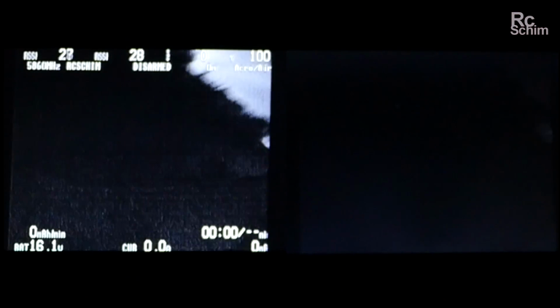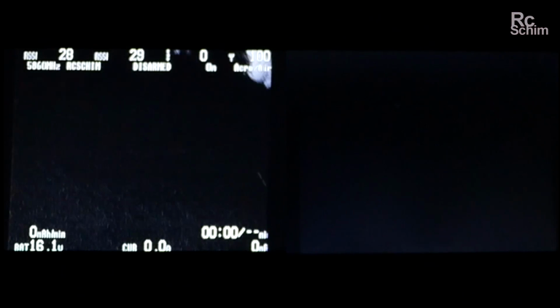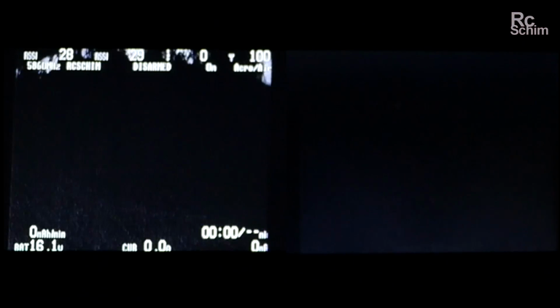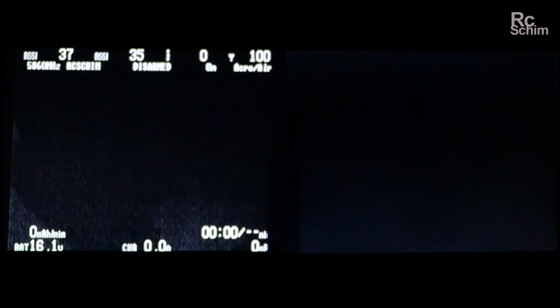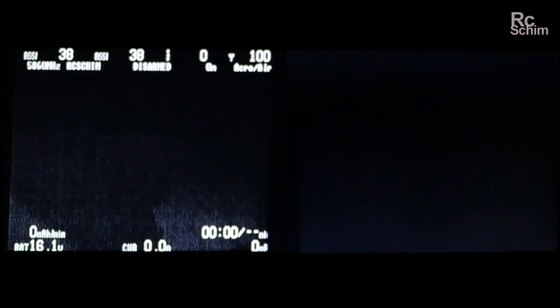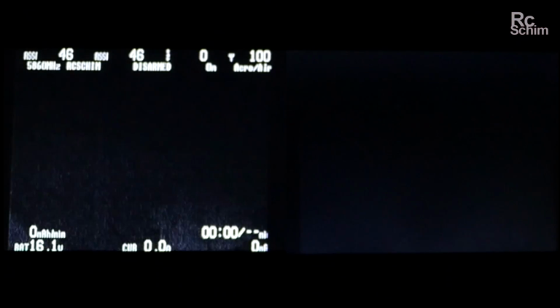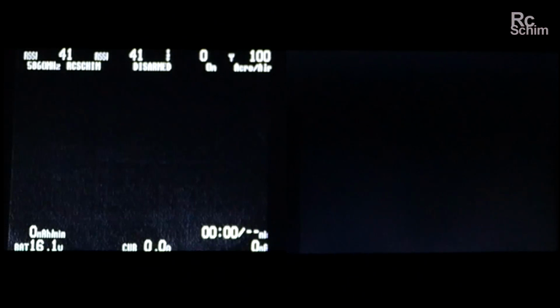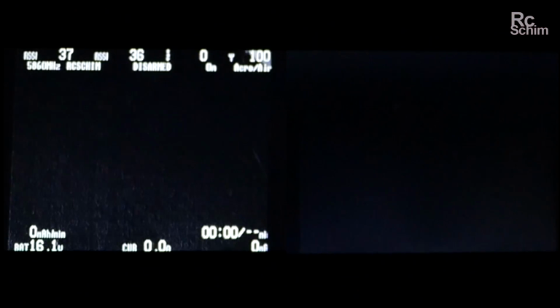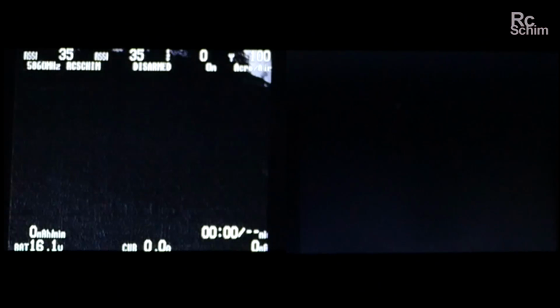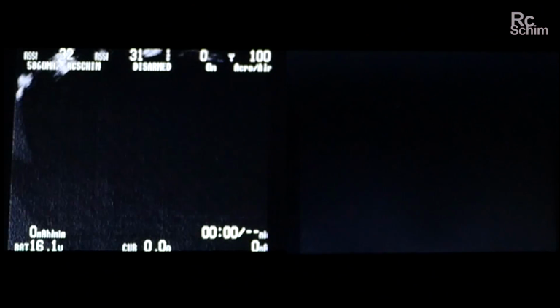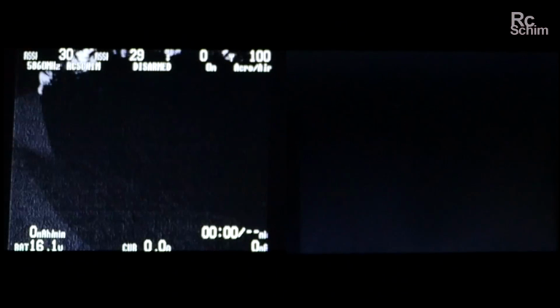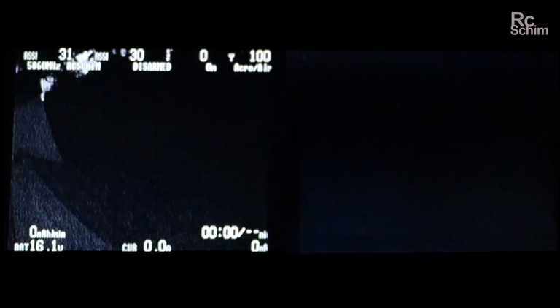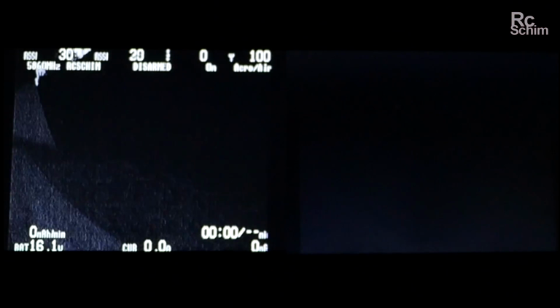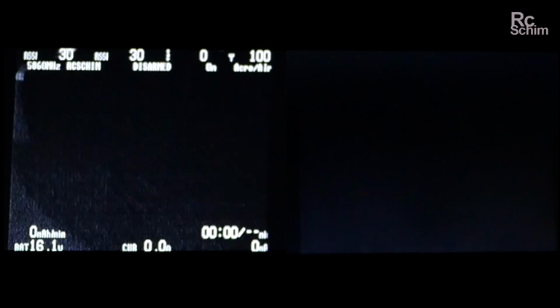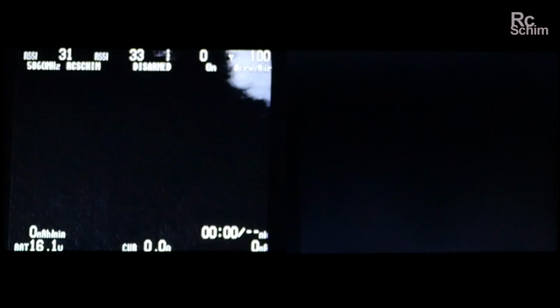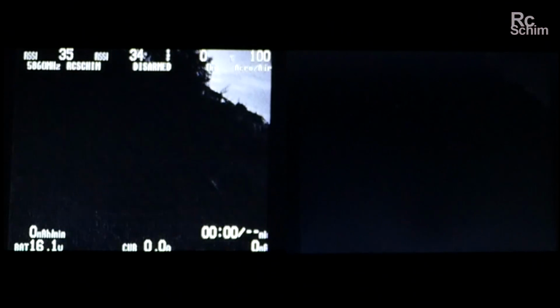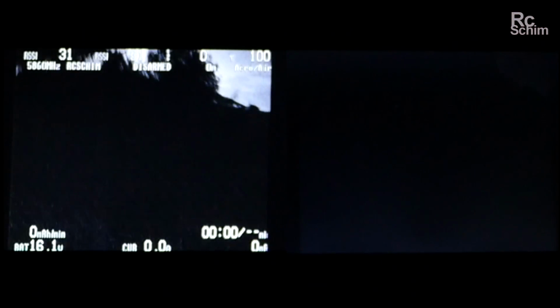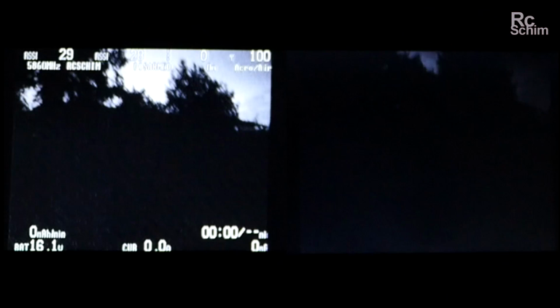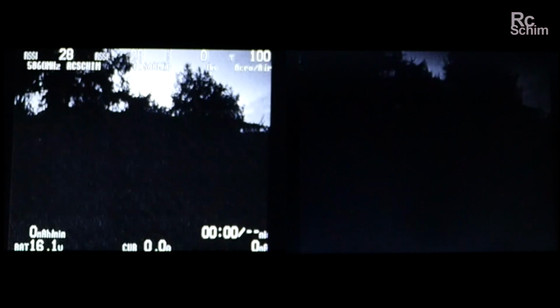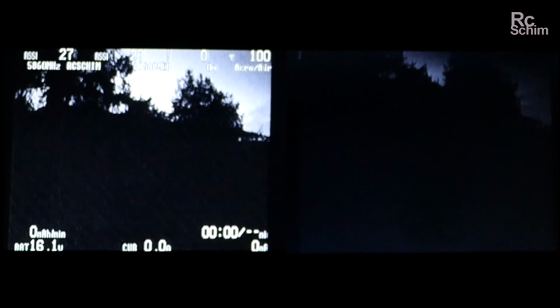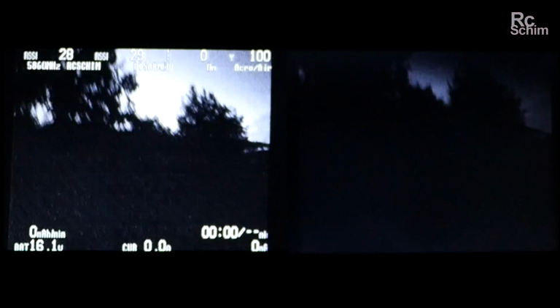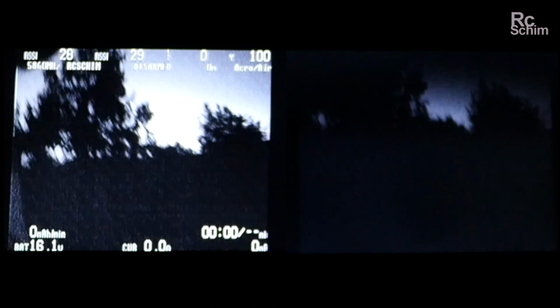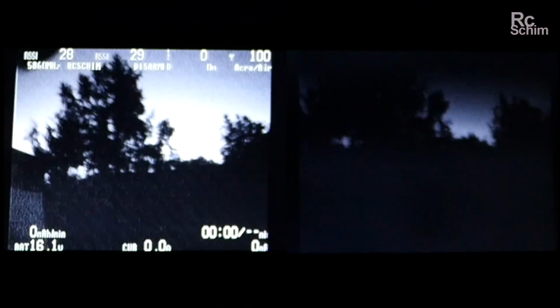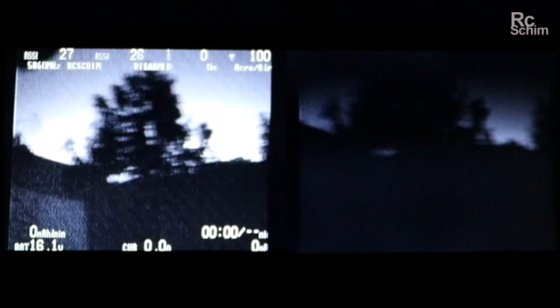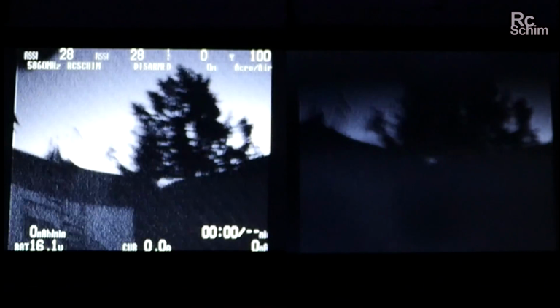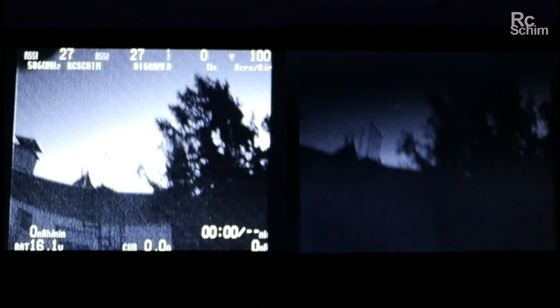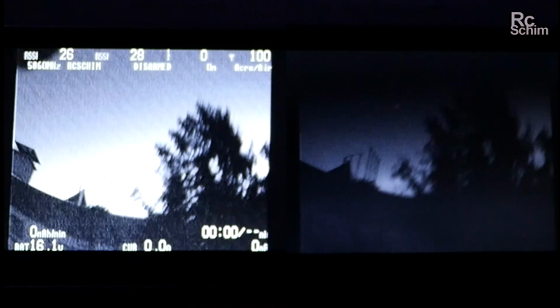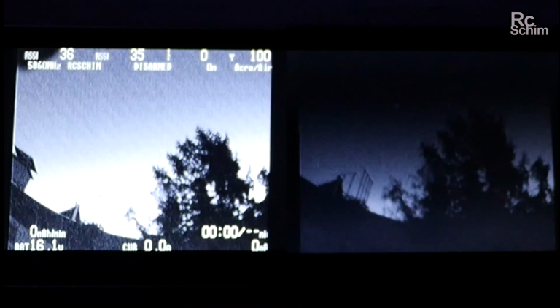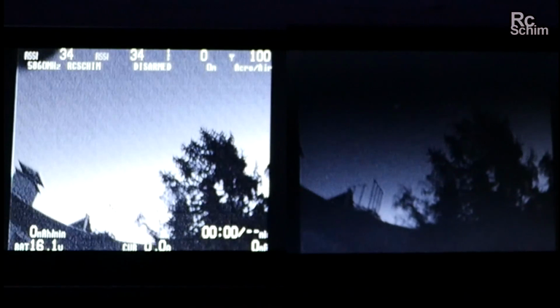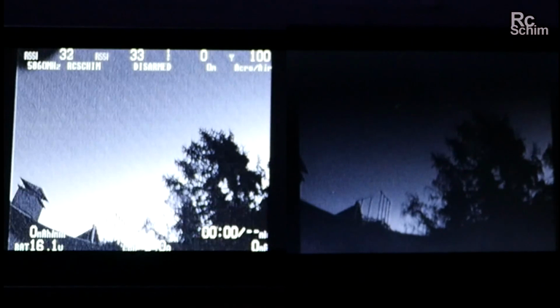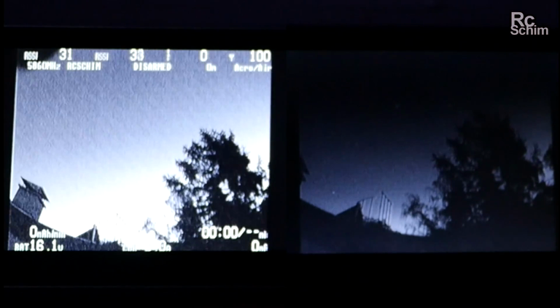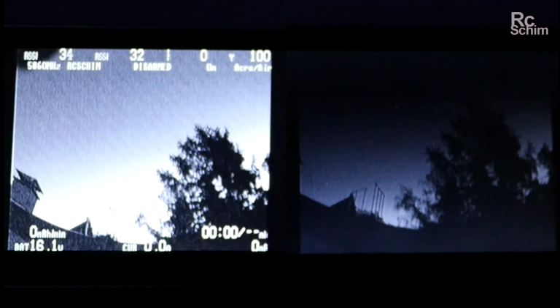In the total dark down in the woods there's no chance, but against the sky it's fine.